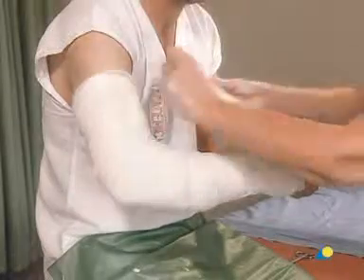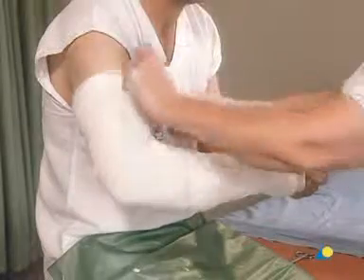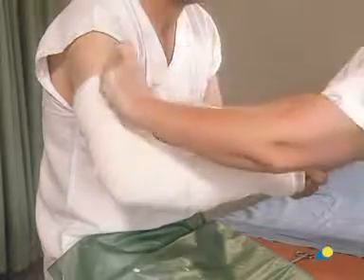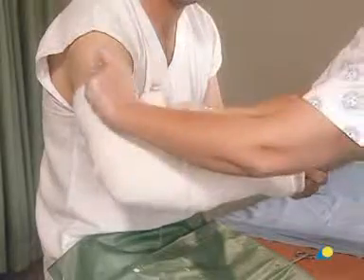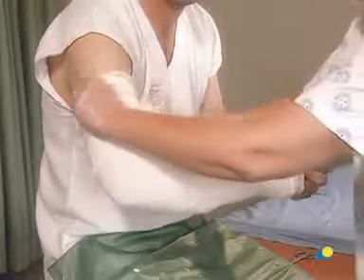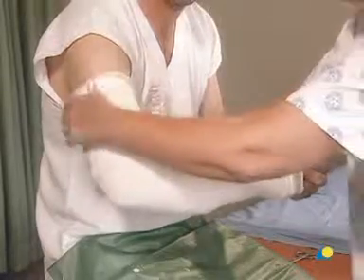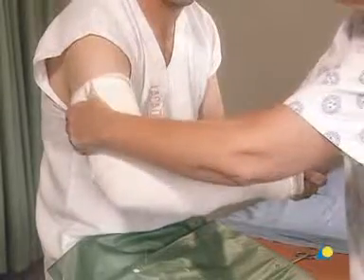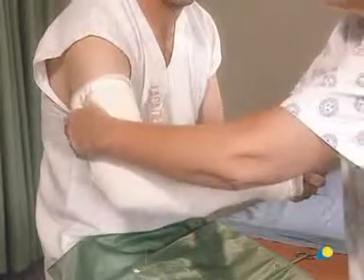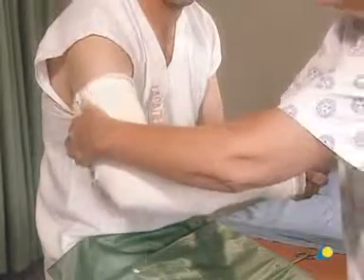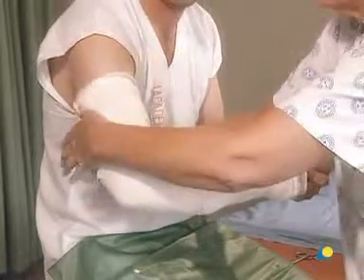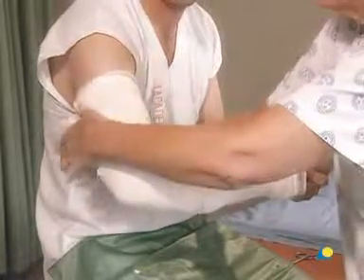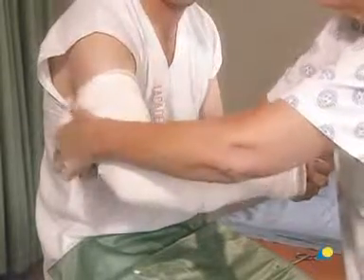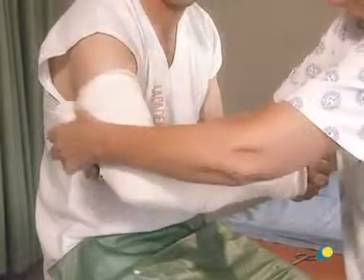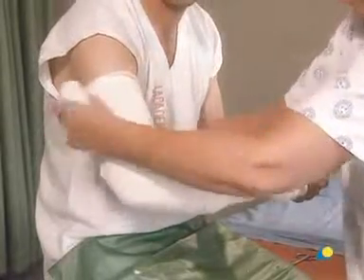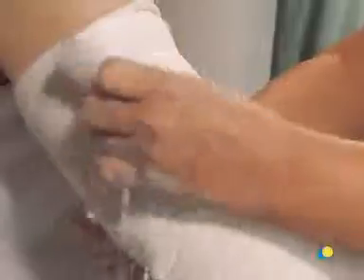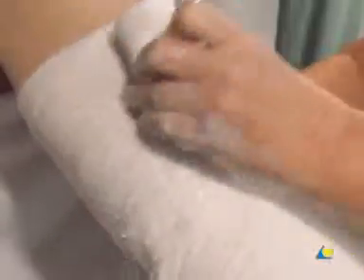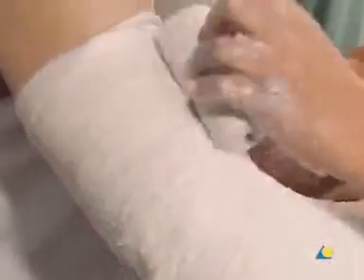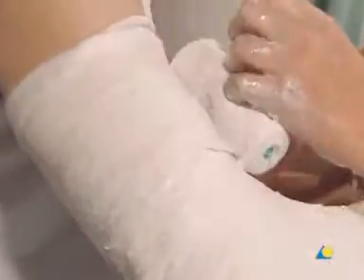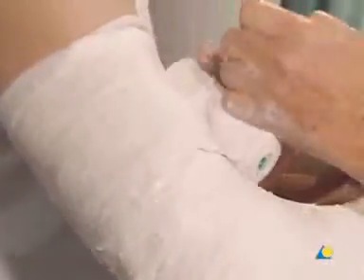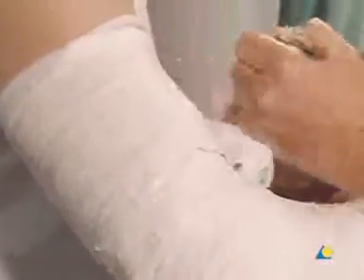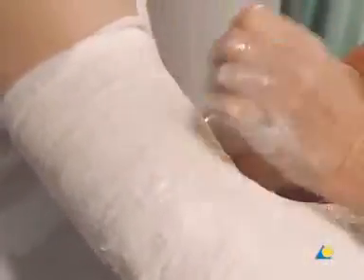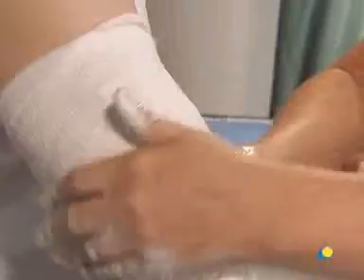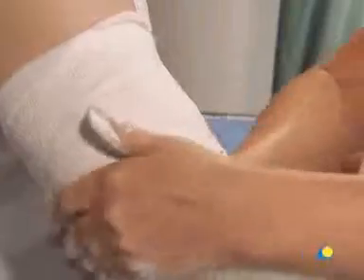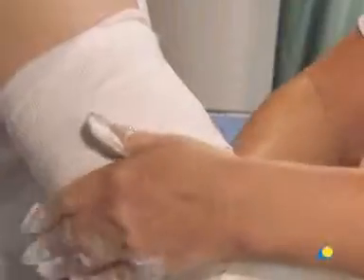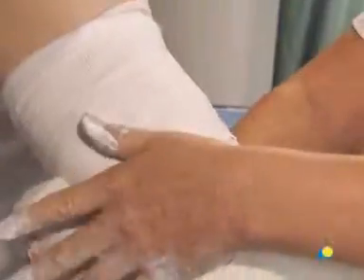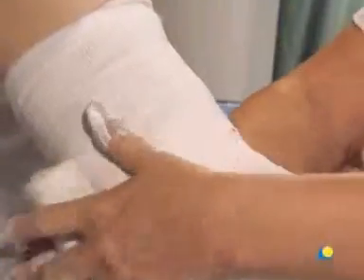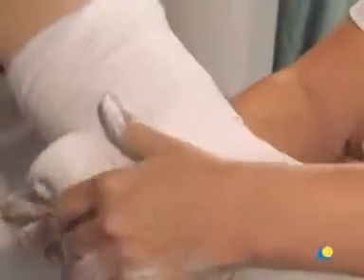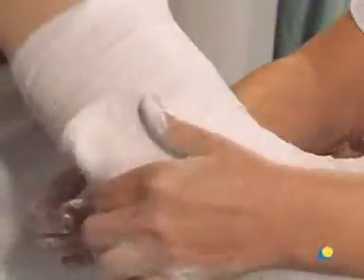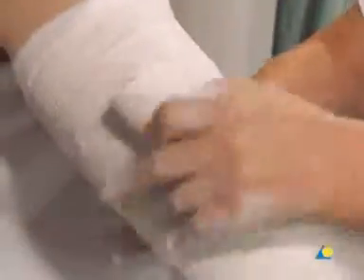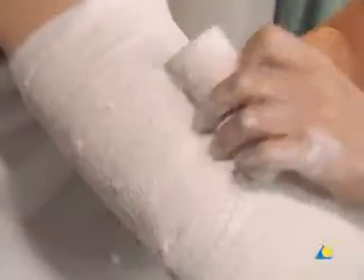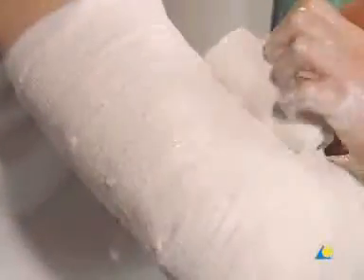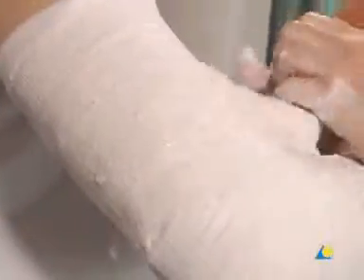A second plaster bandage is applied beginning where the first ended, giving an overlap of 50%.